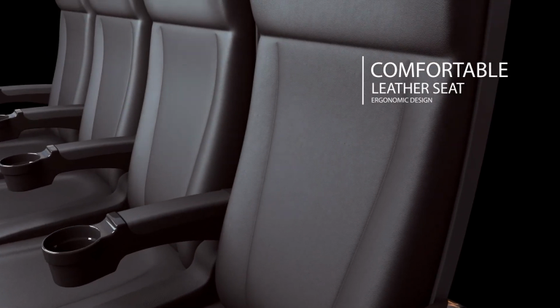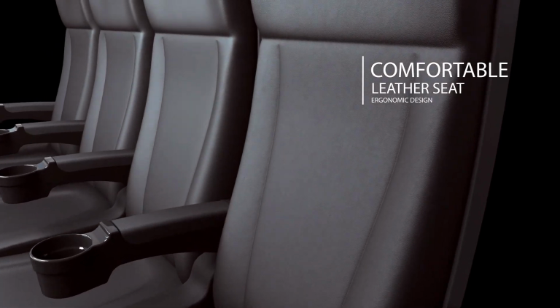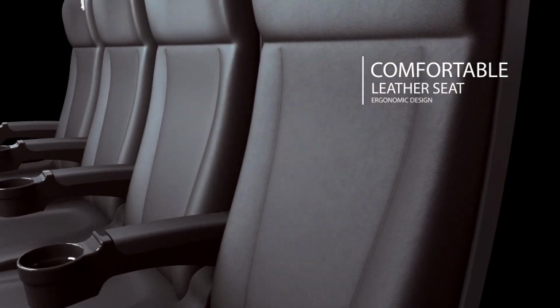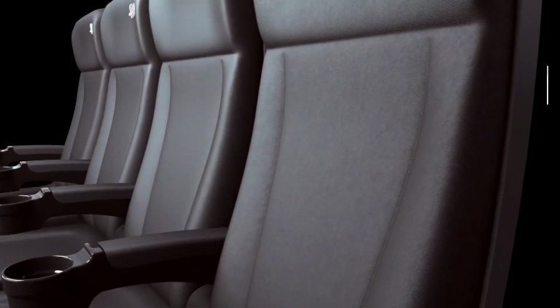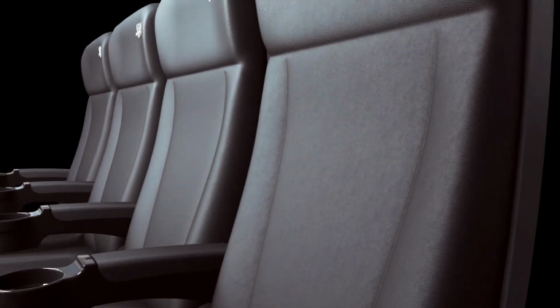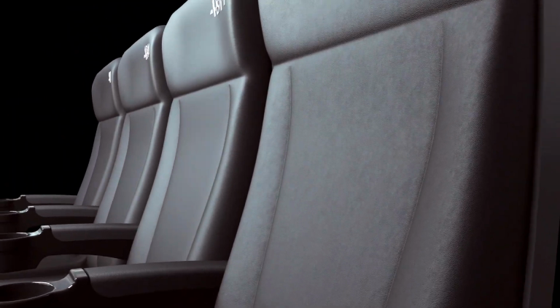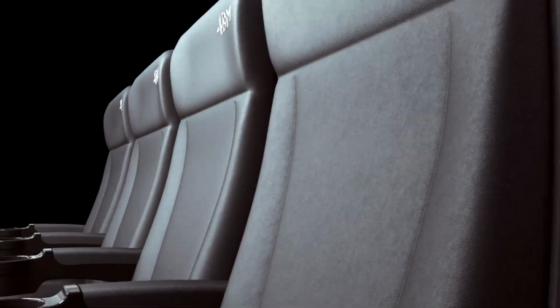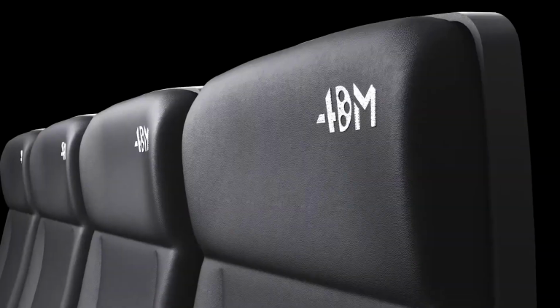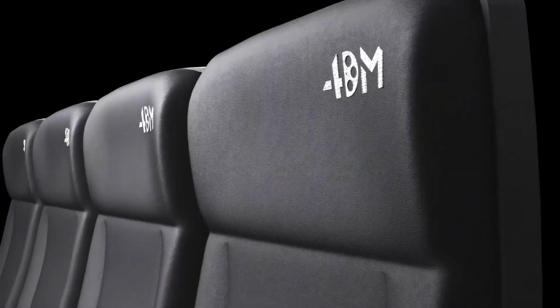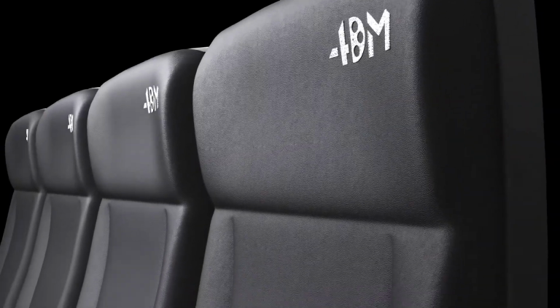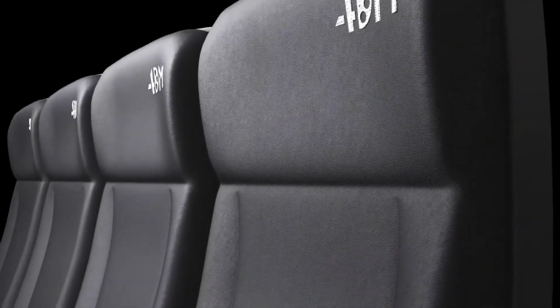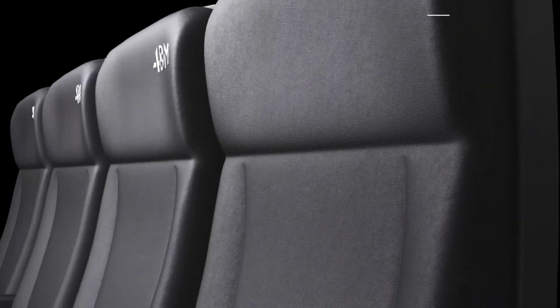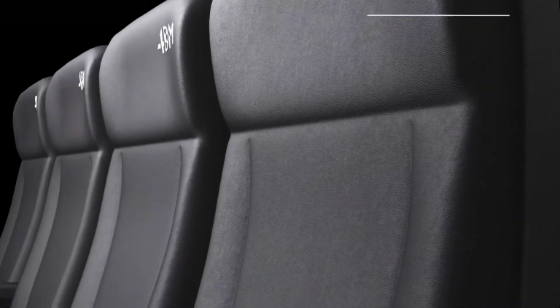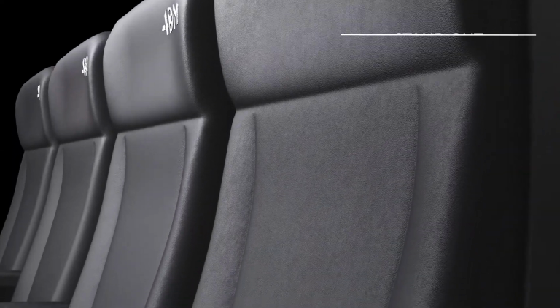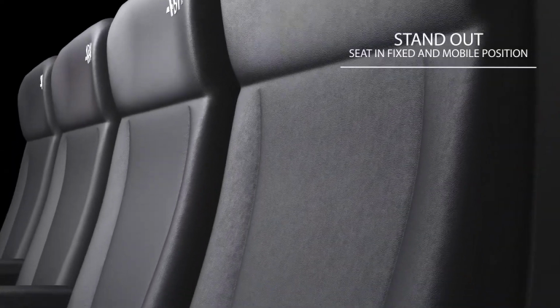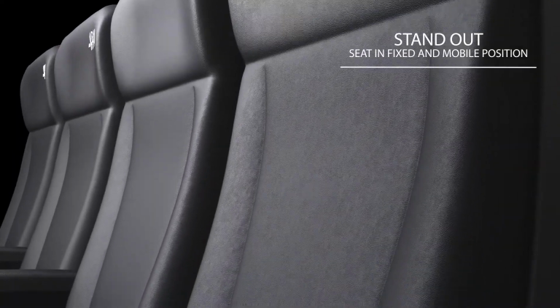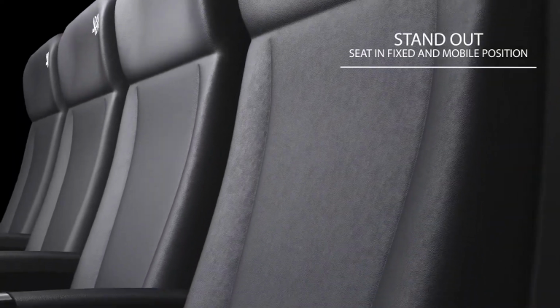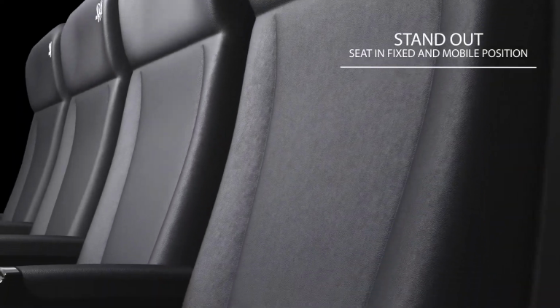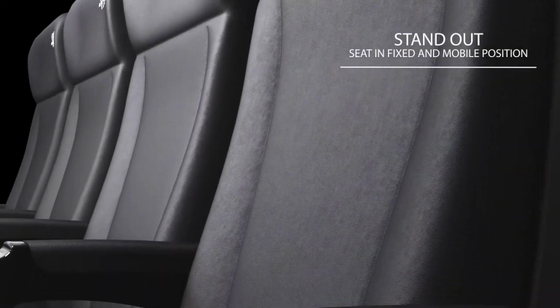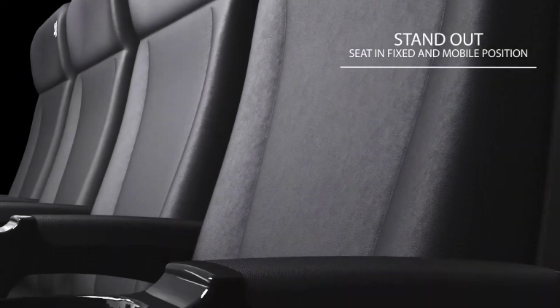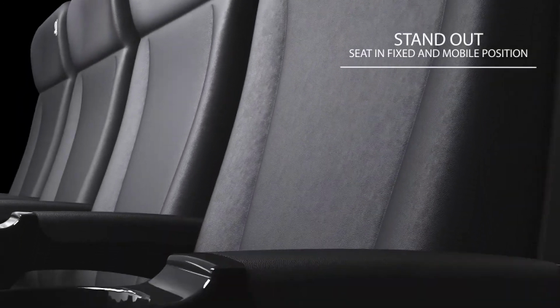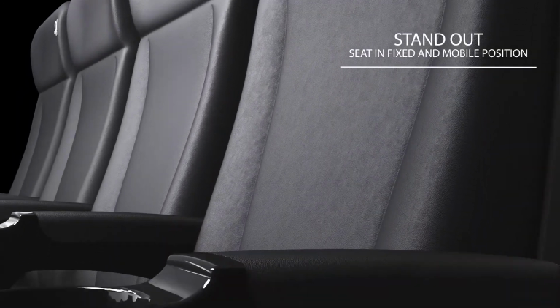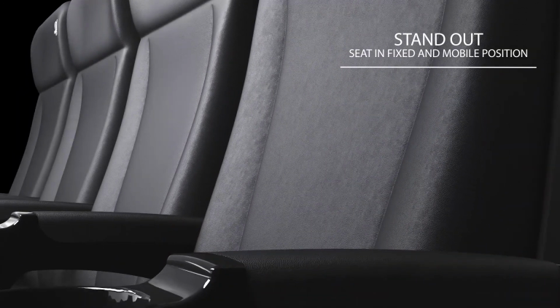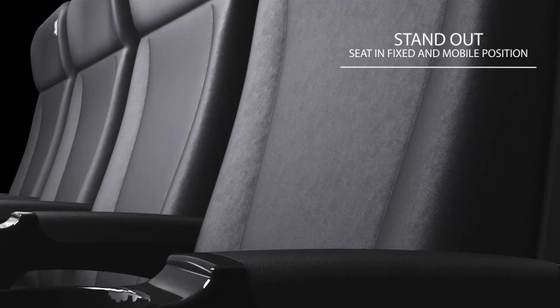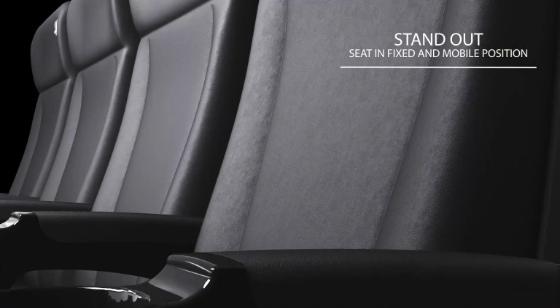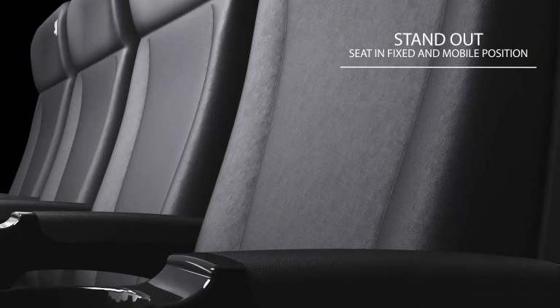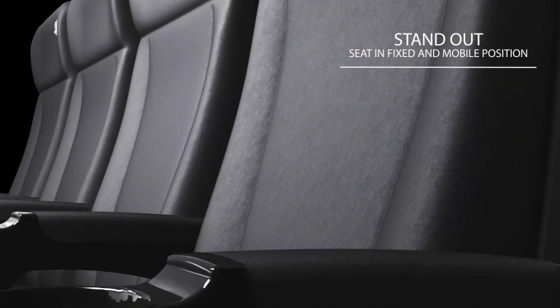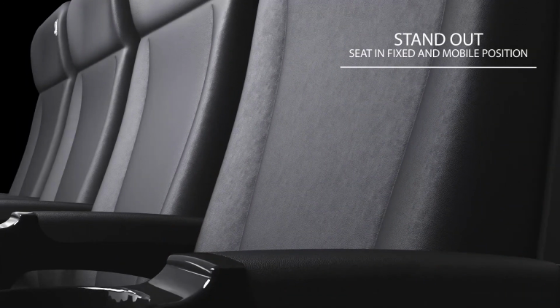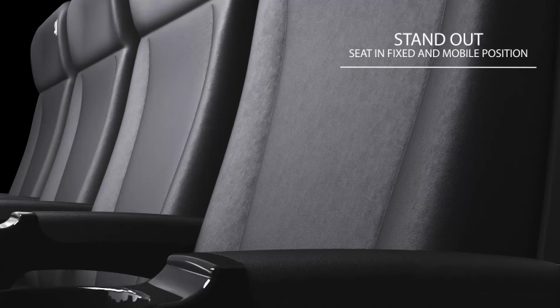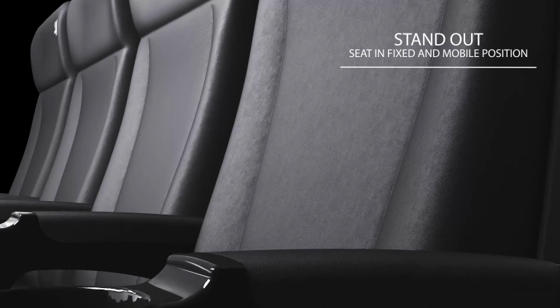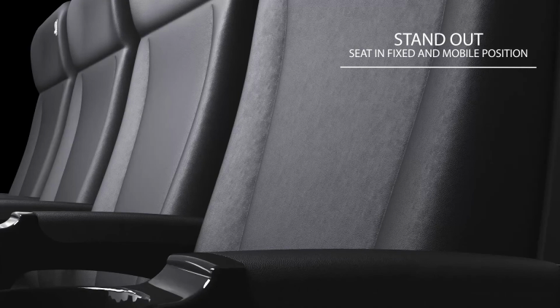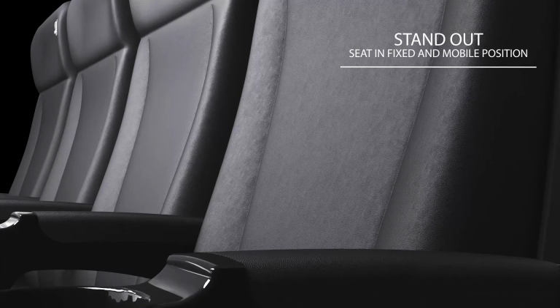Equipped with armrest, cup holder, and customizable logo, all of these designs make the seat stand out whether stationary or moving.